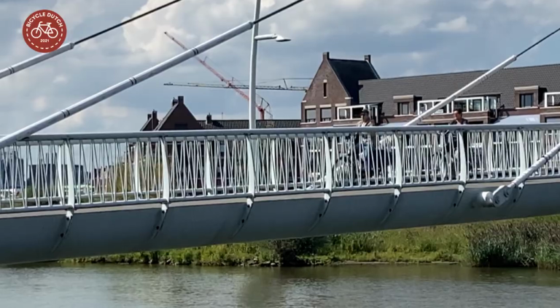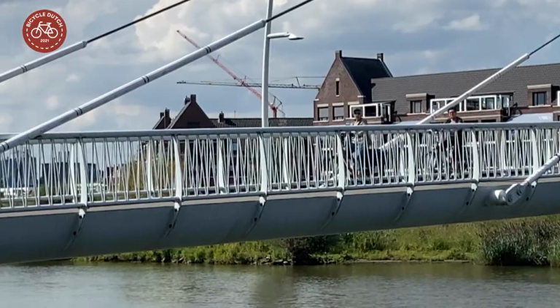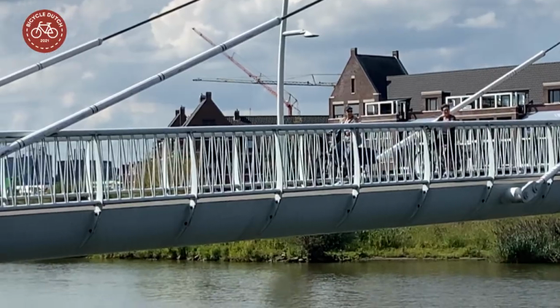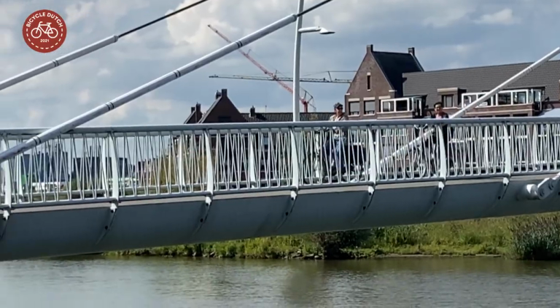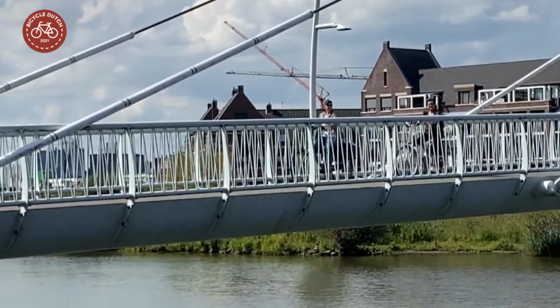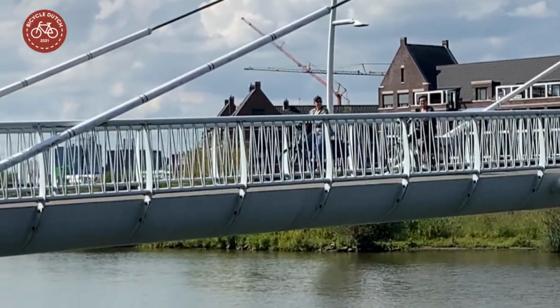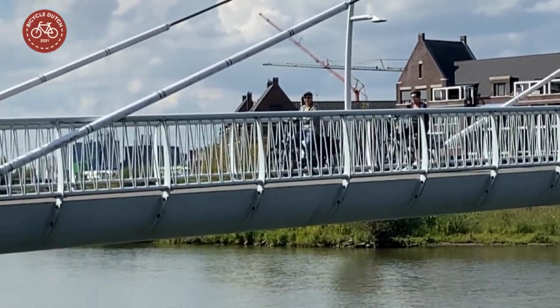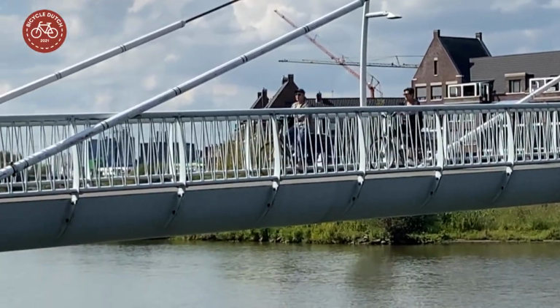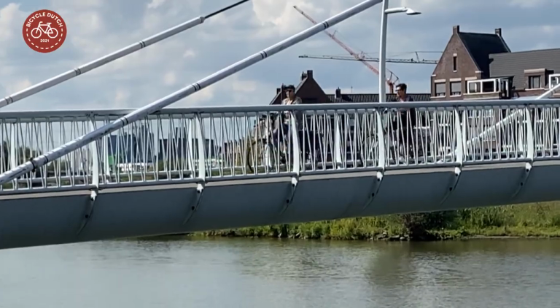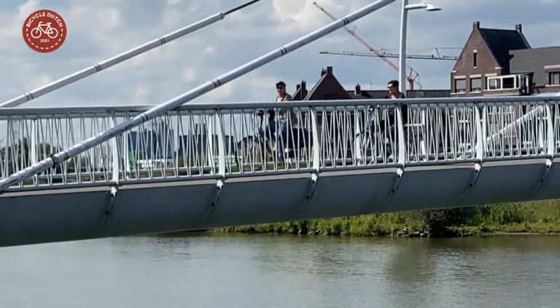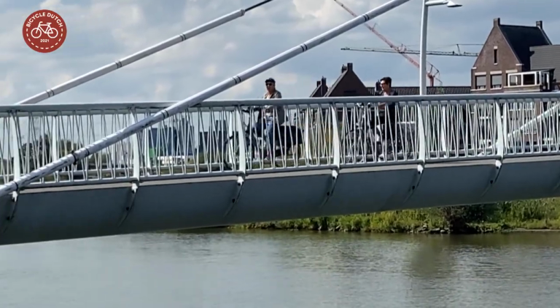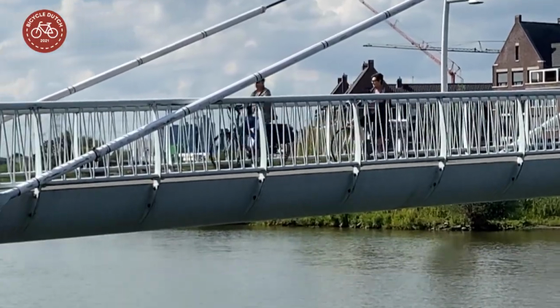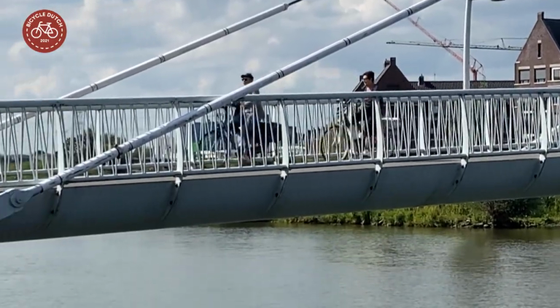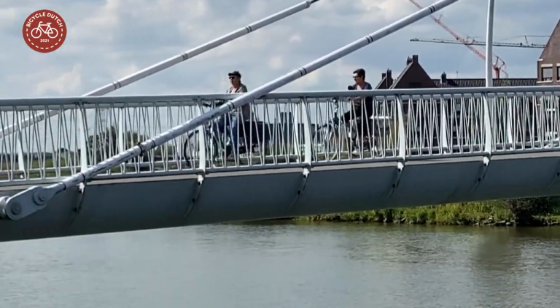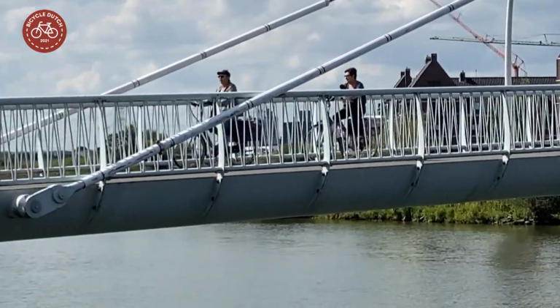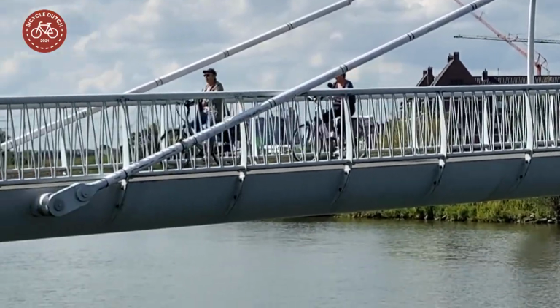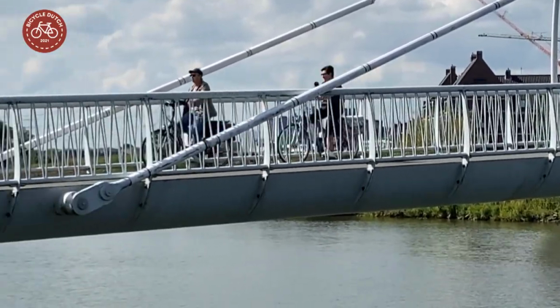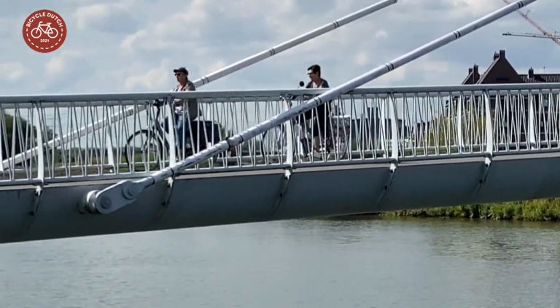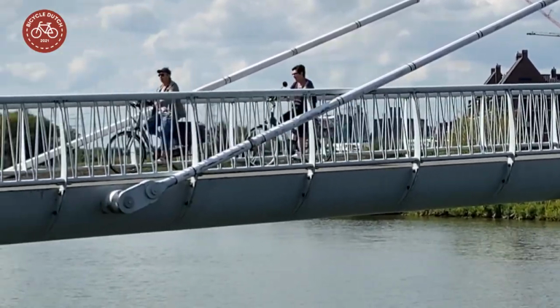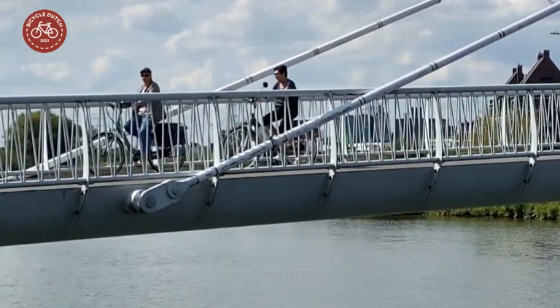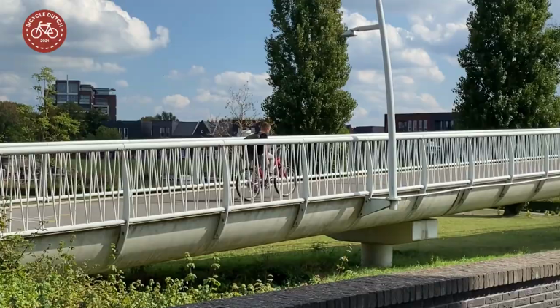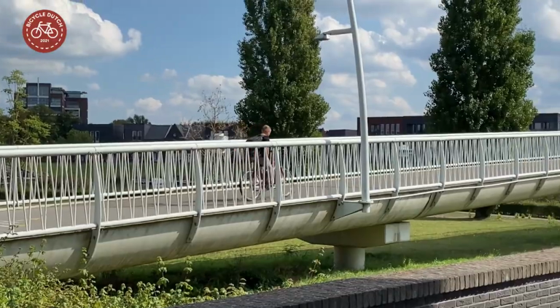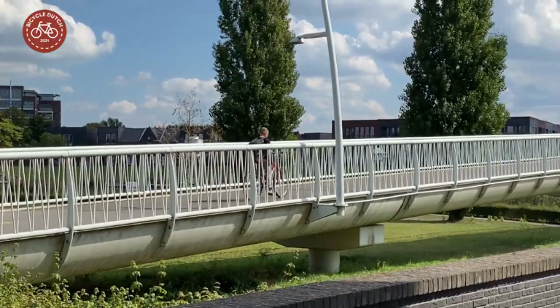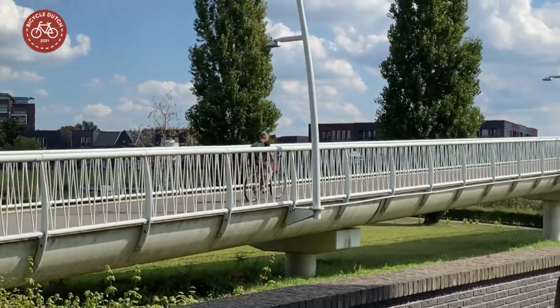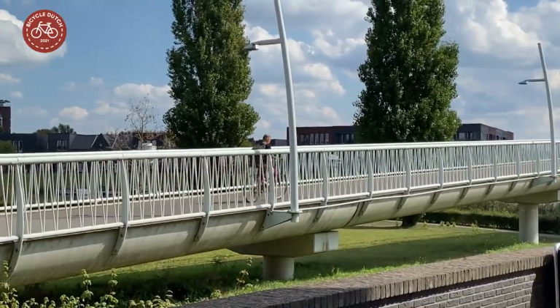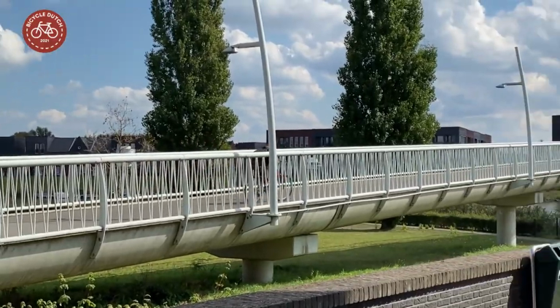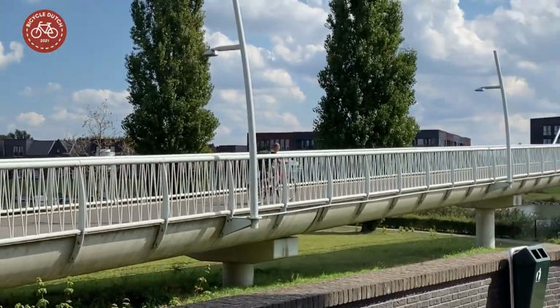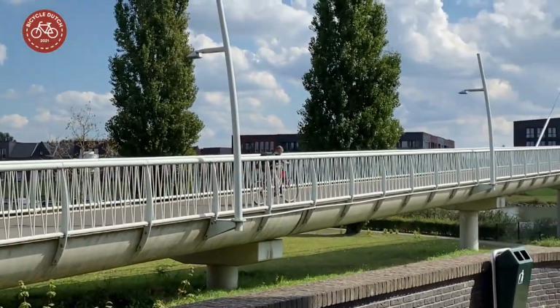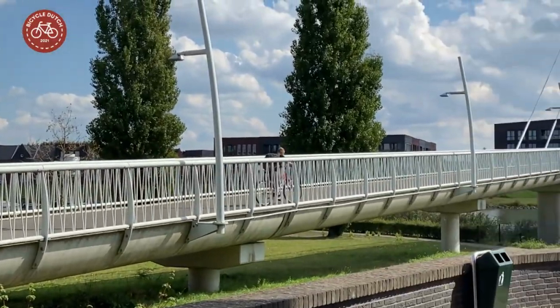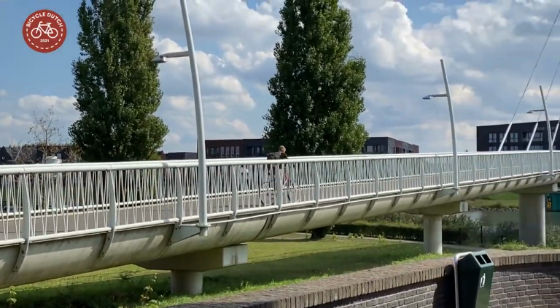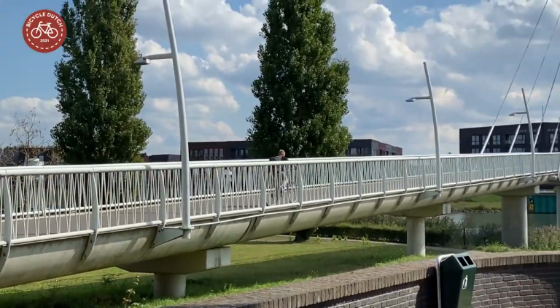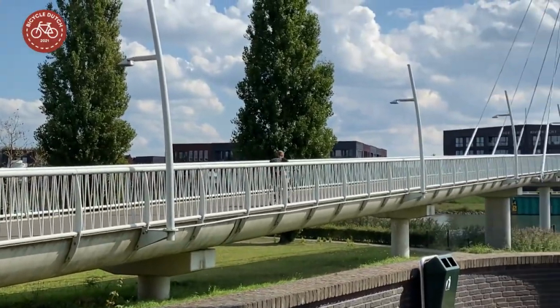Most modern bridges have LED lighting in the railing, but this bridge got lamp posts, which are an integral part of the design.